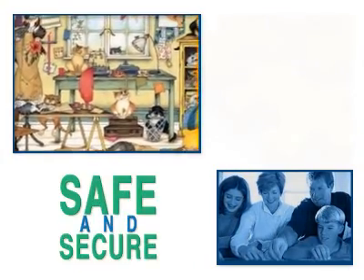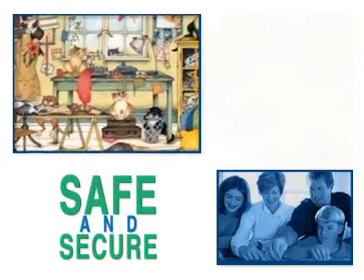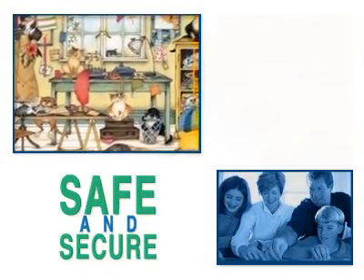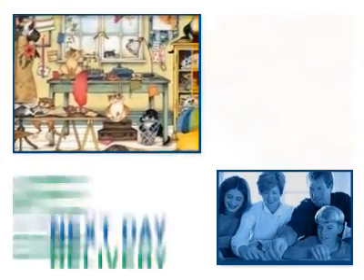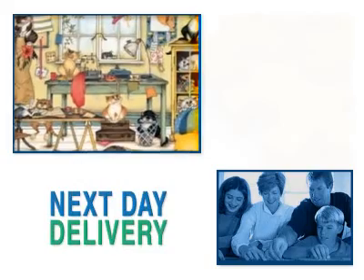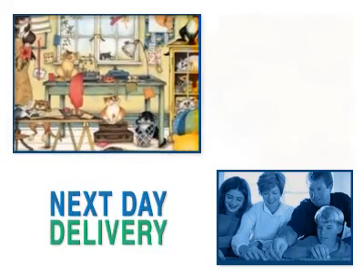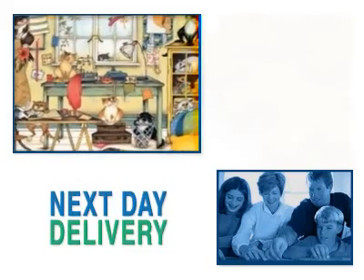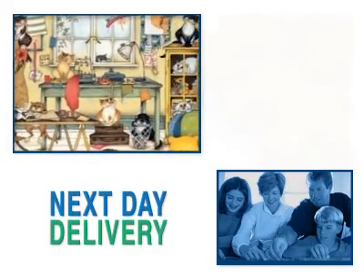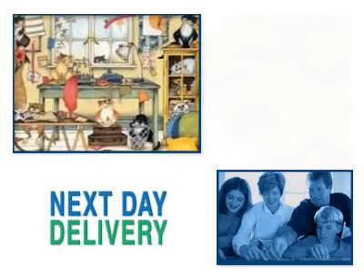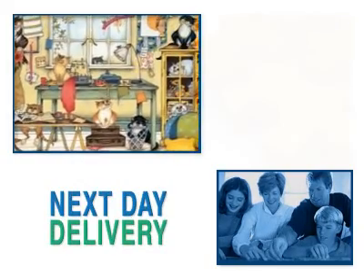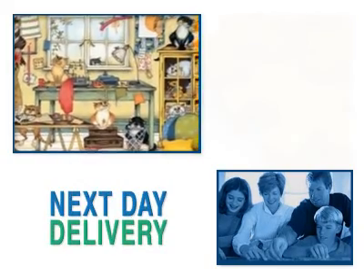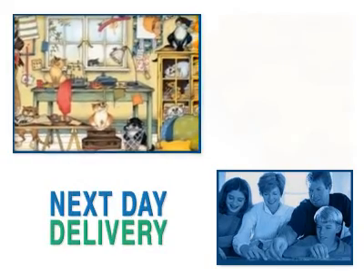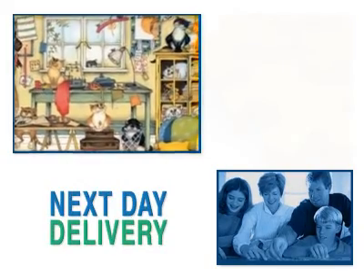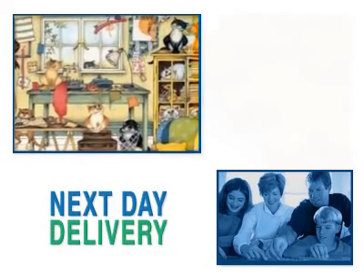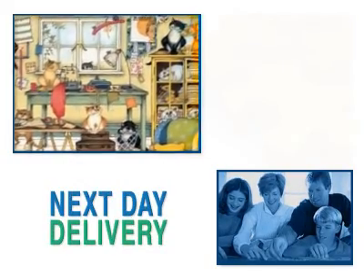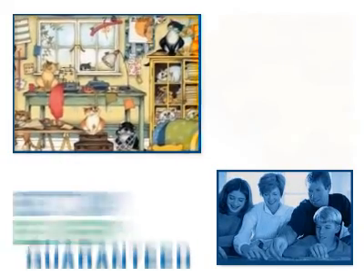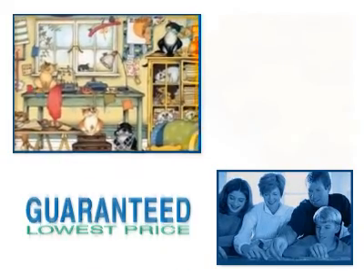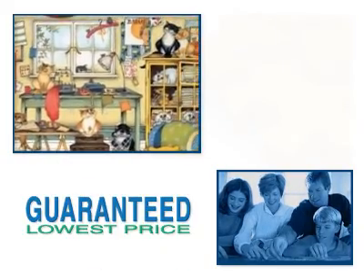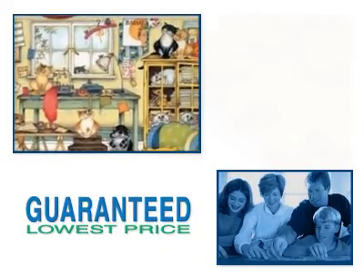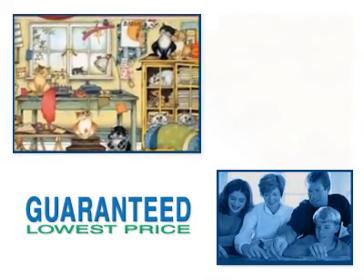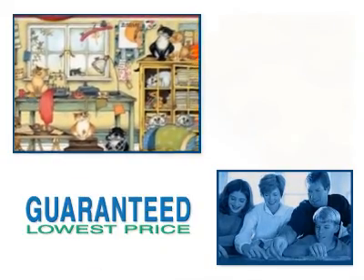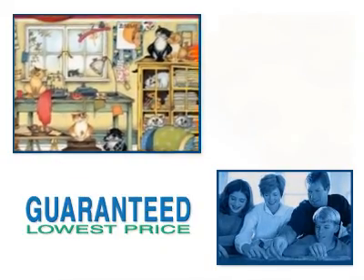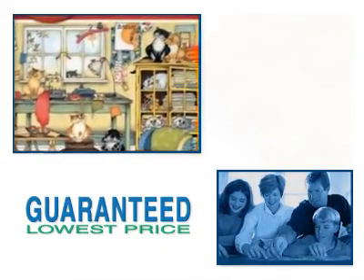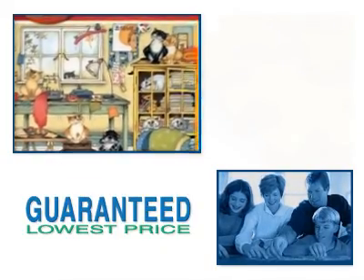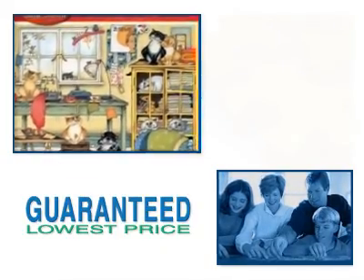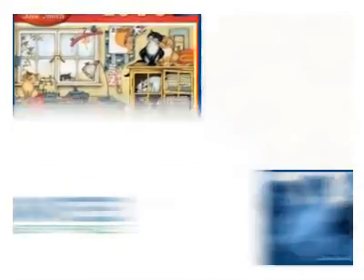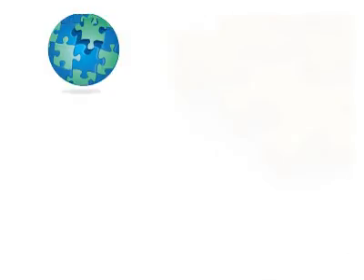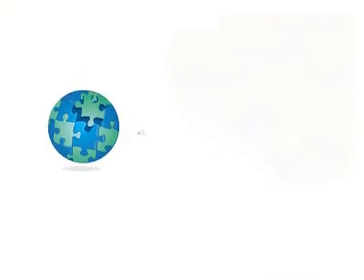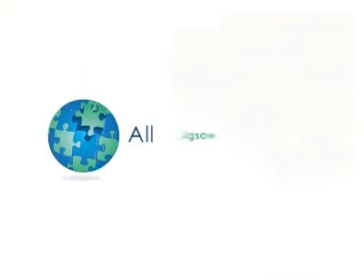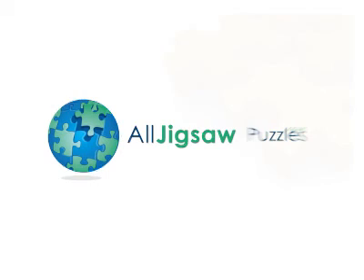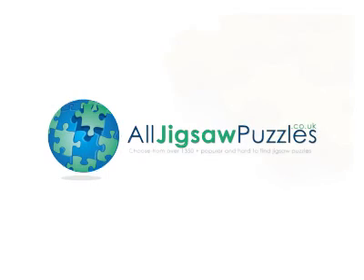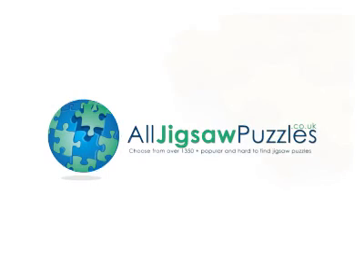Enjoy this crazy cats in the craft room puzzle from Jumbo. It's available now from alljigsawpuzzles.co.uk.